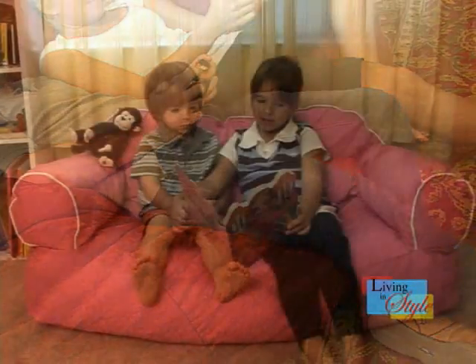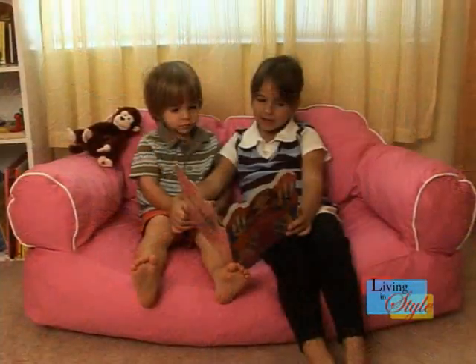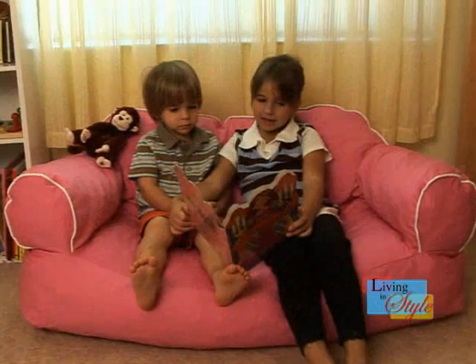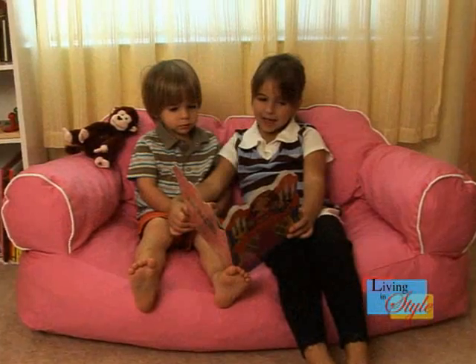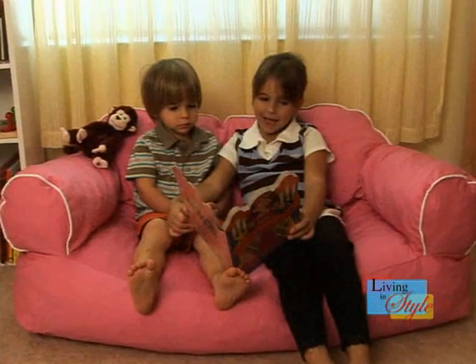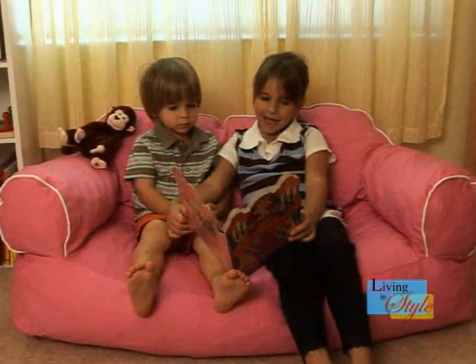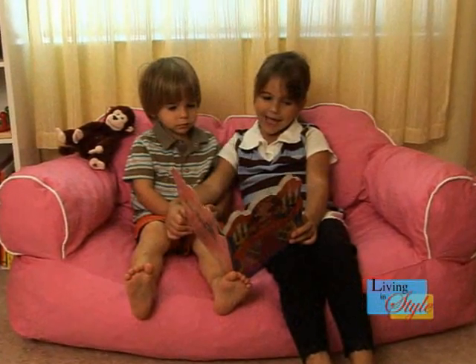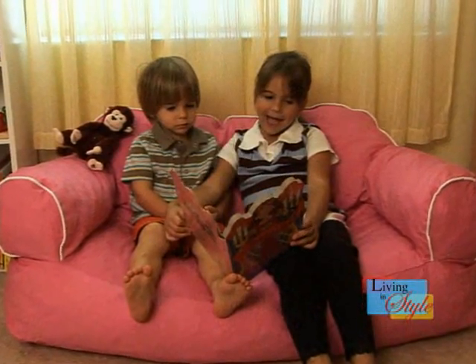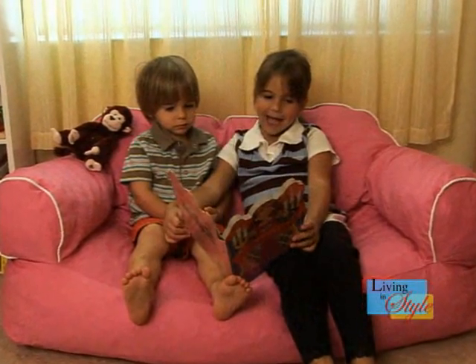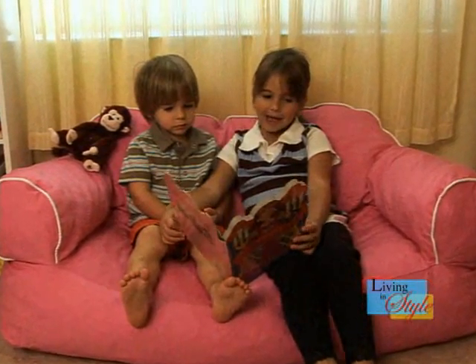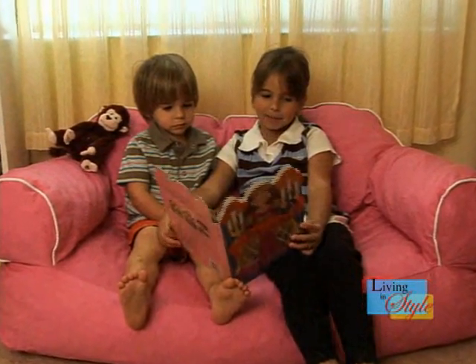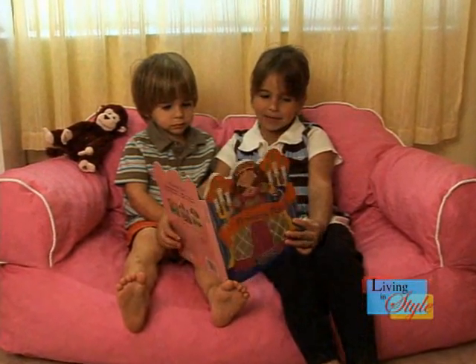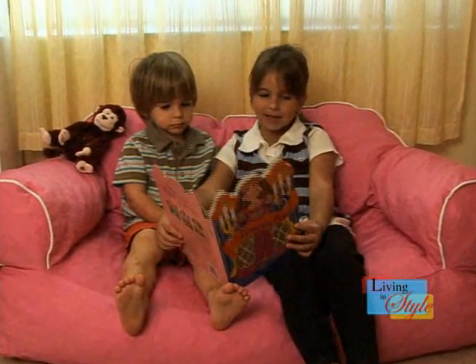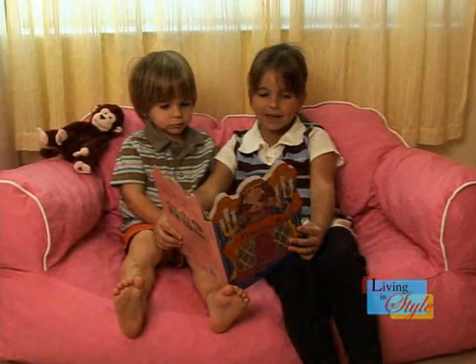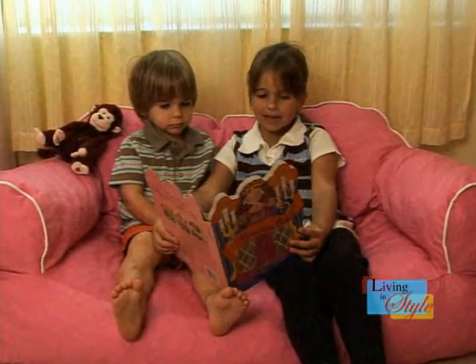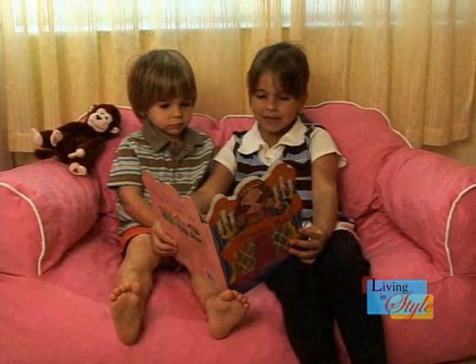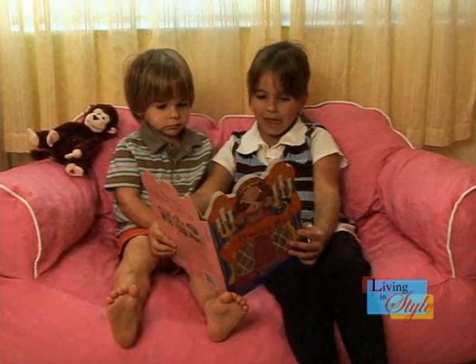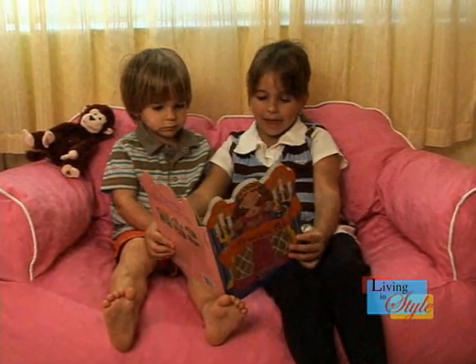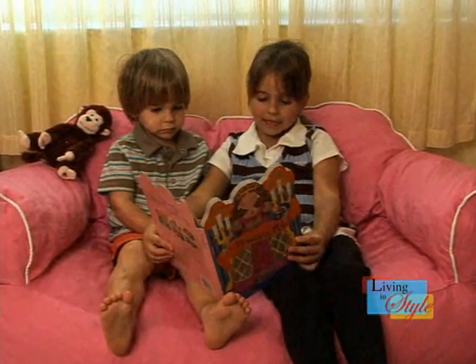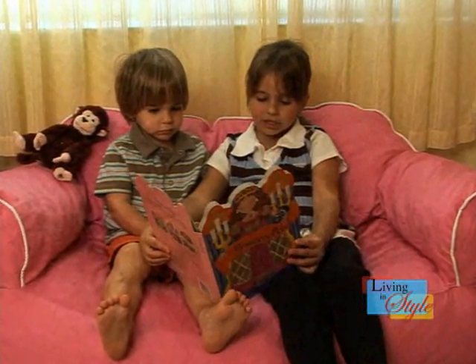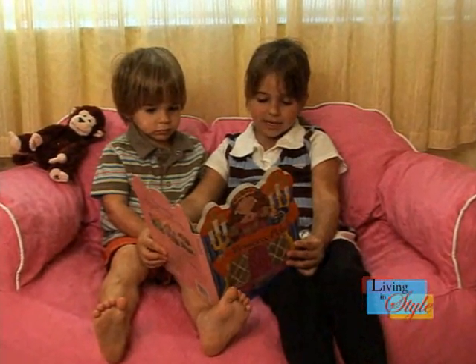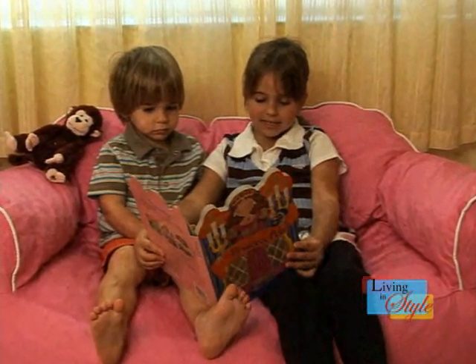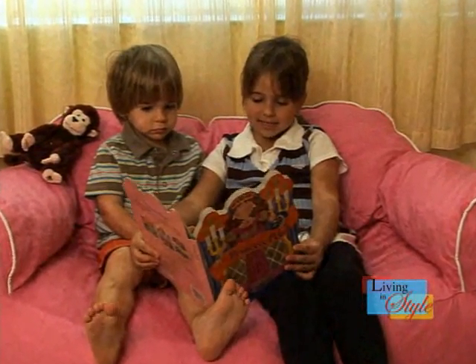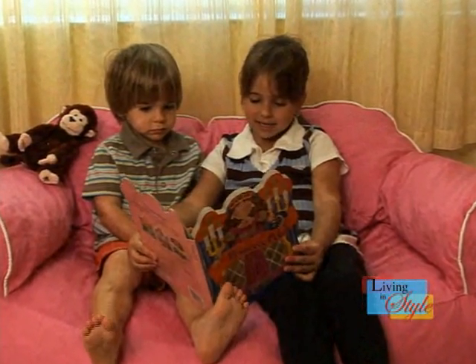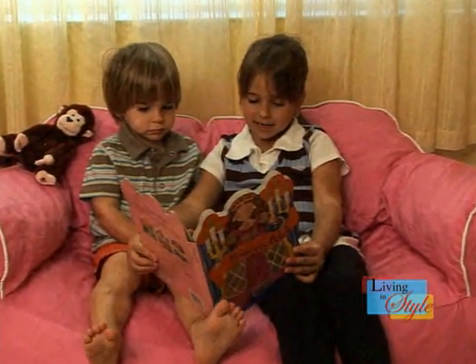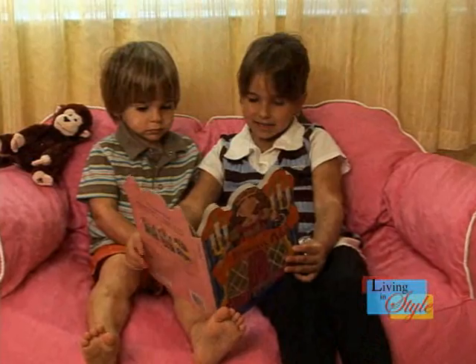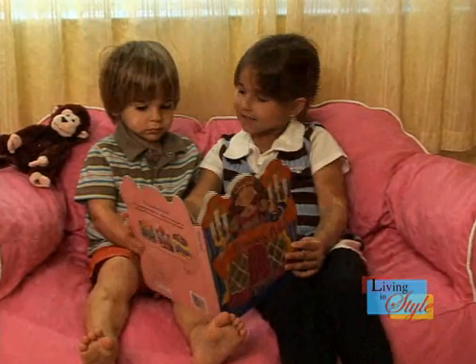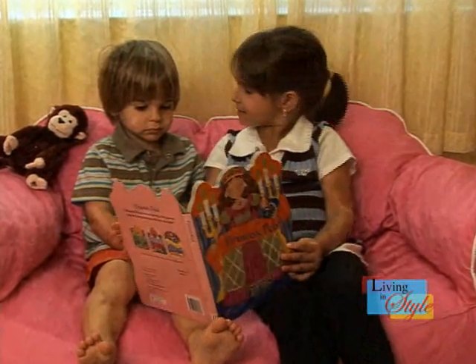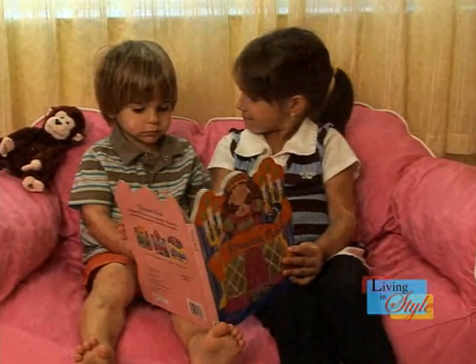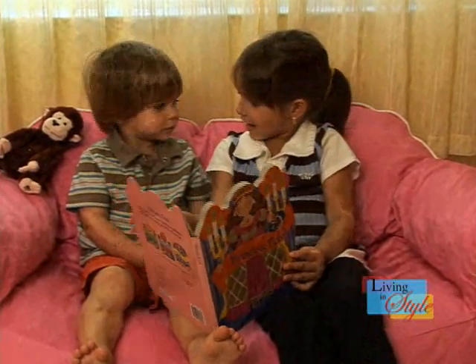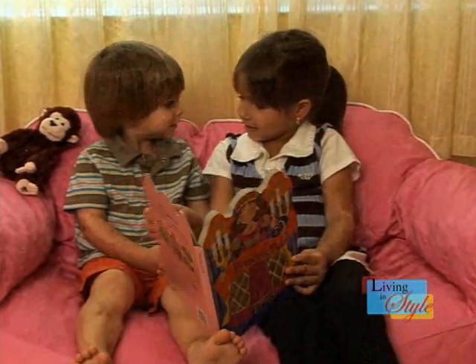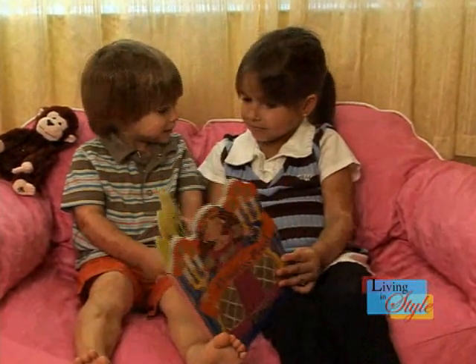If you're looking for kids beanbag furniture, BeanbagZone.com has selection and pricing that would make any parent happy.